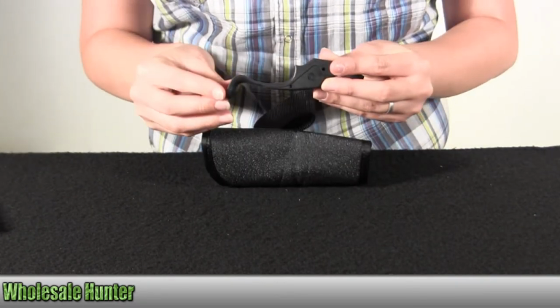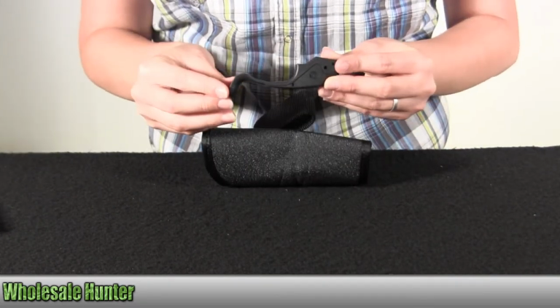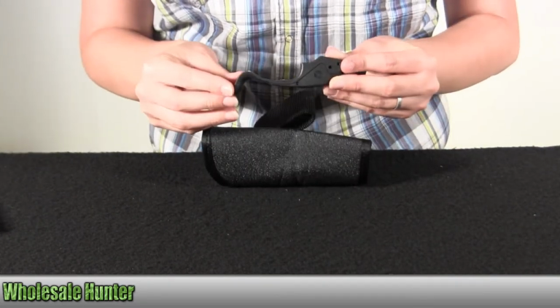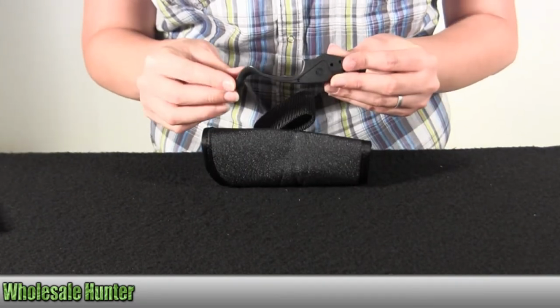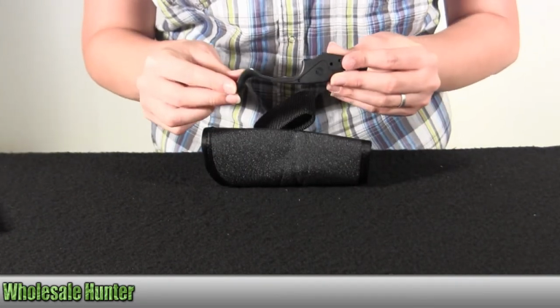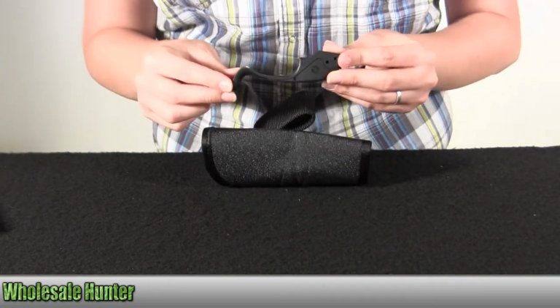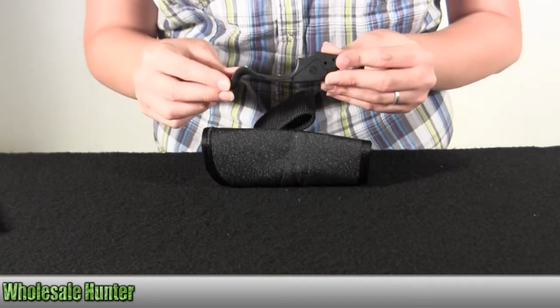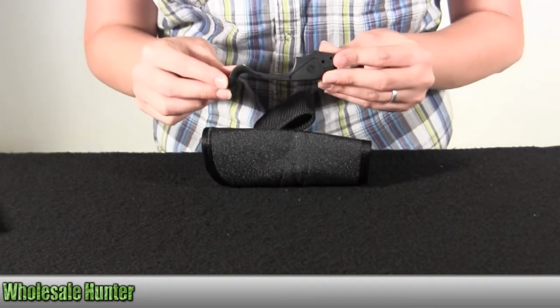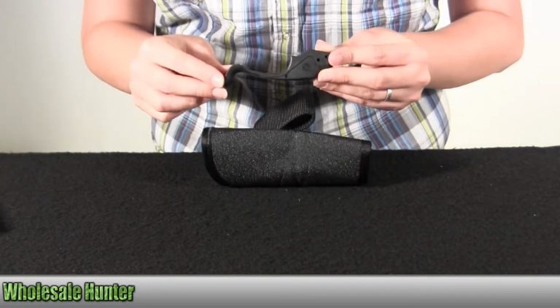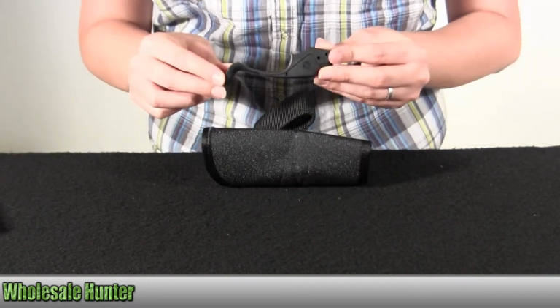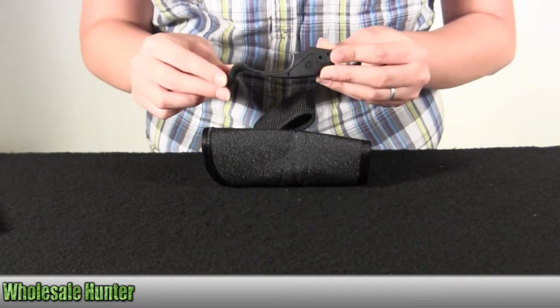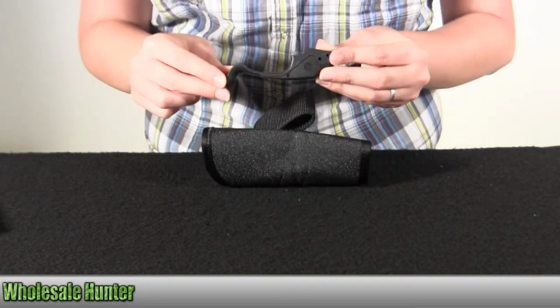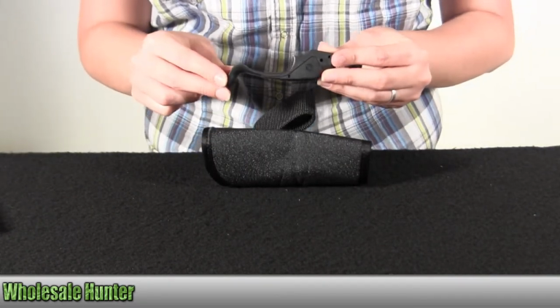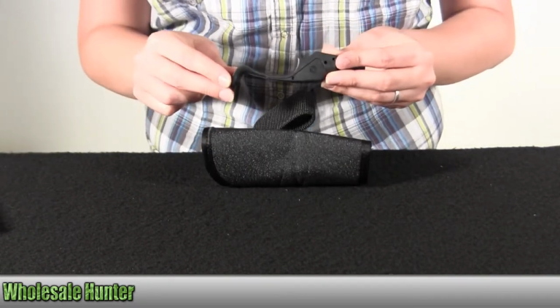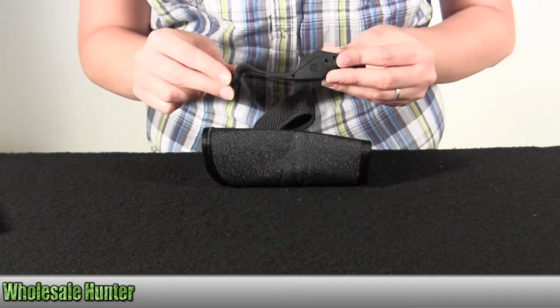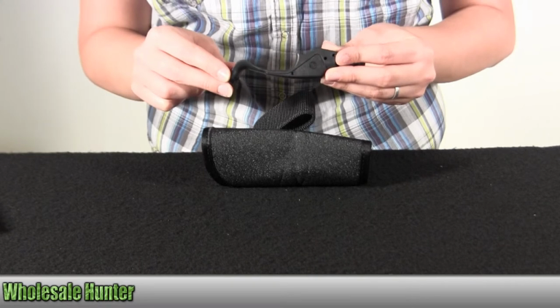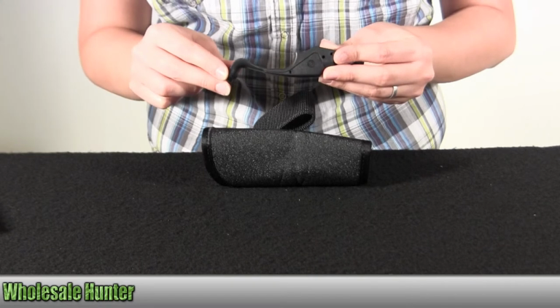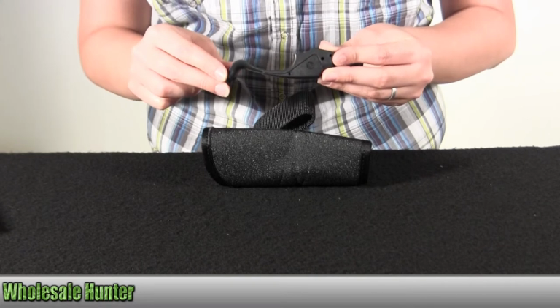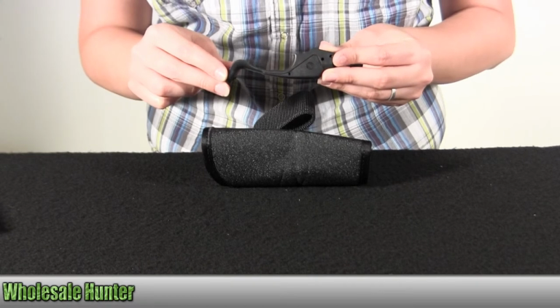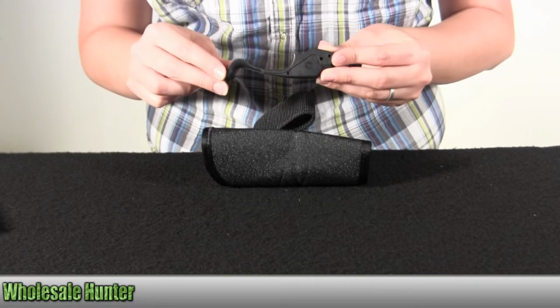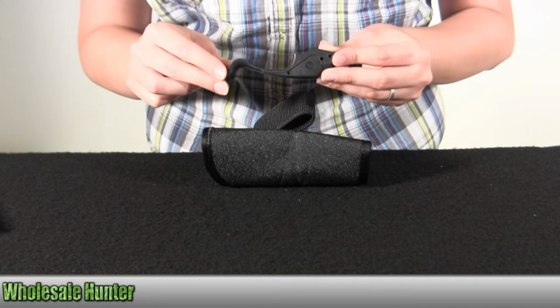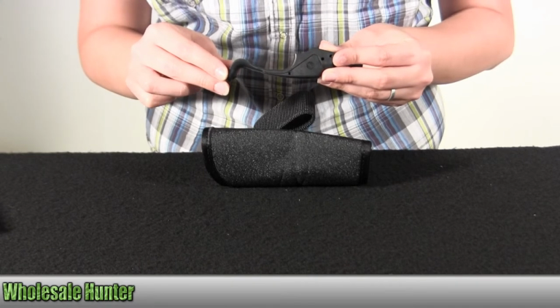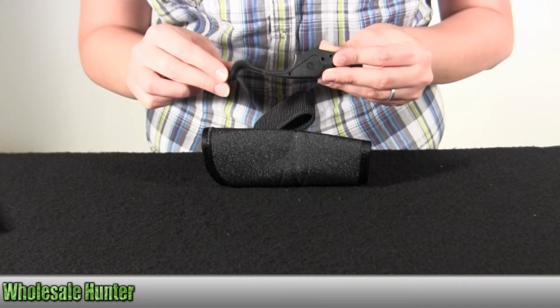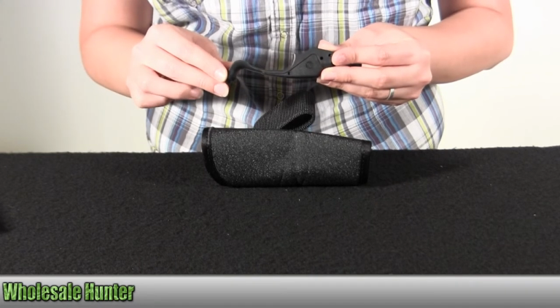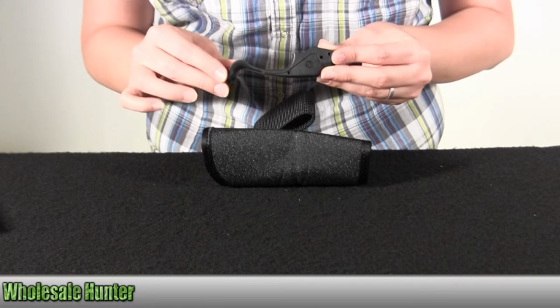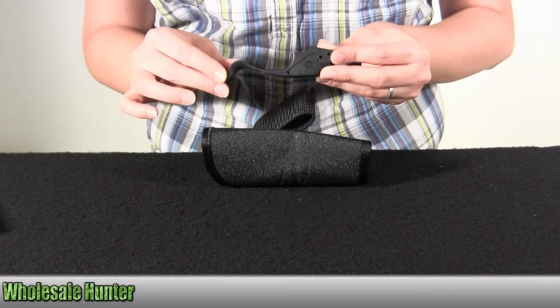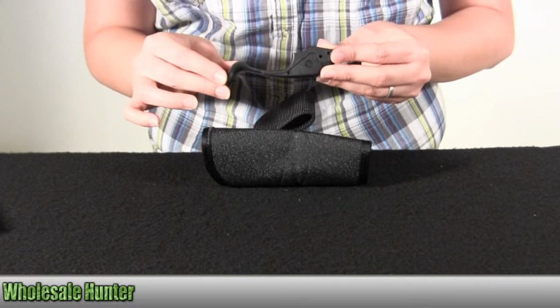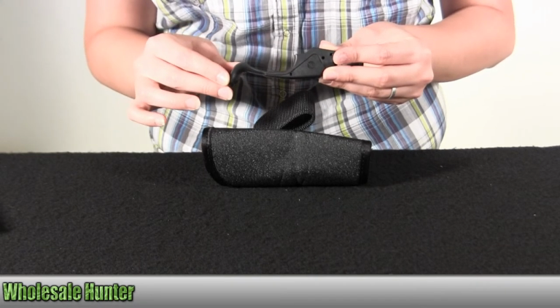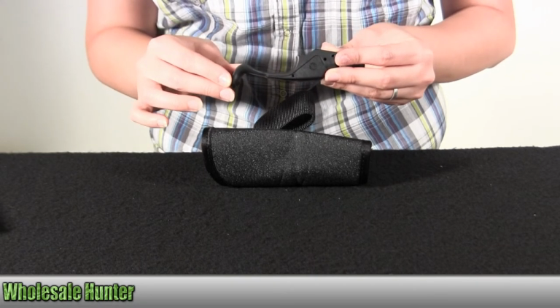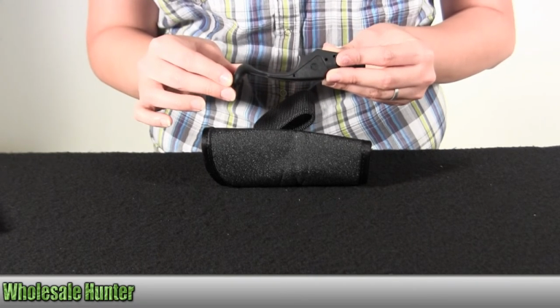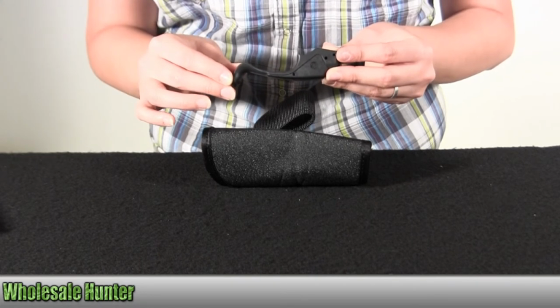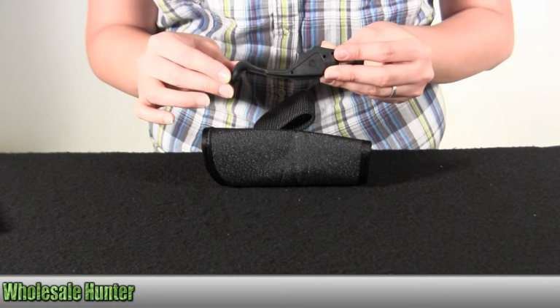And again, this is the Beretta Nano Laser Guard with S holster.